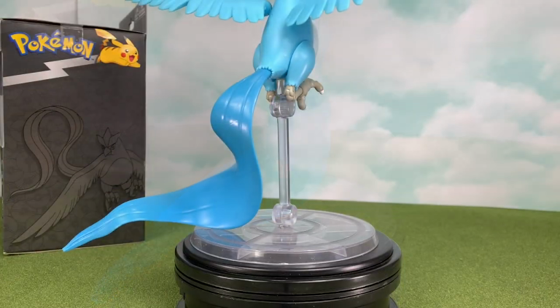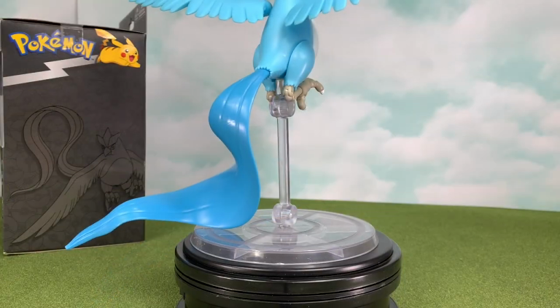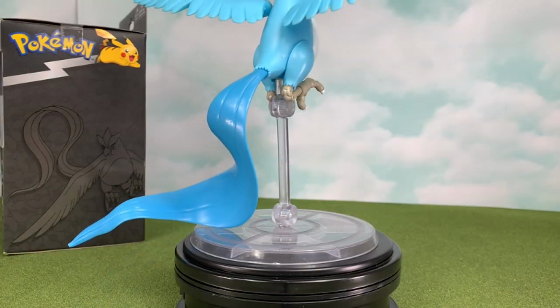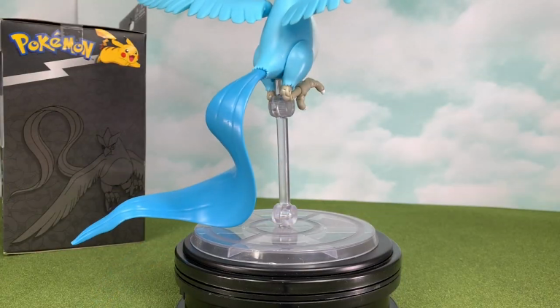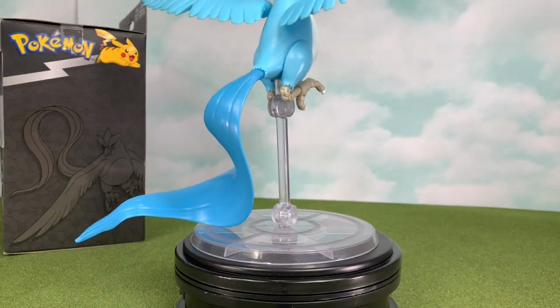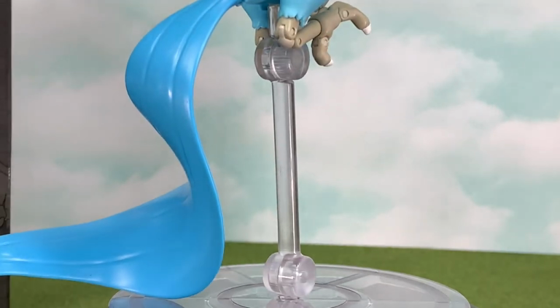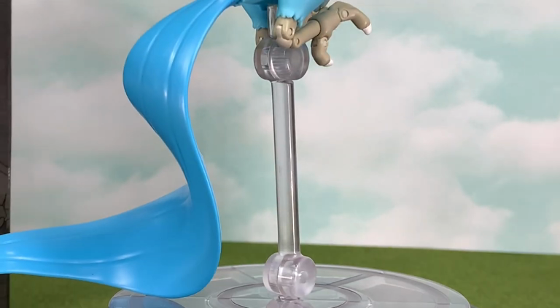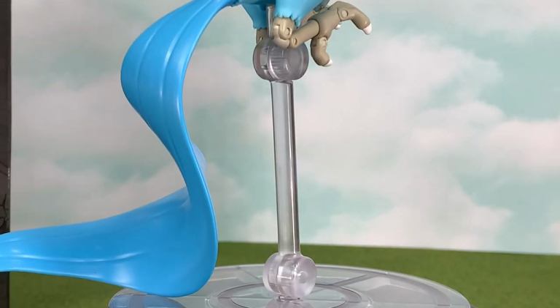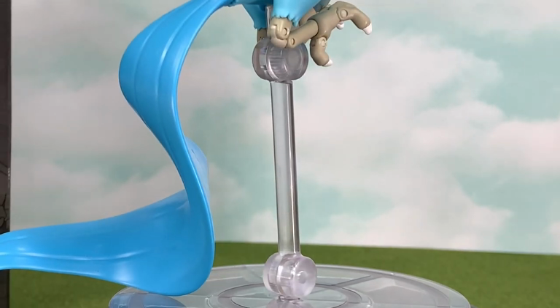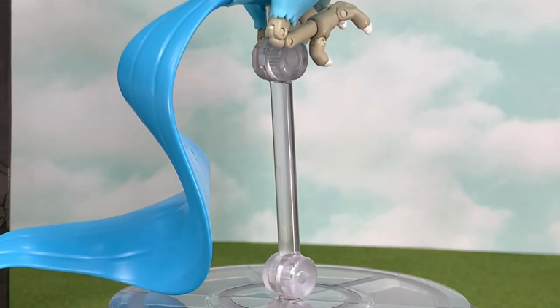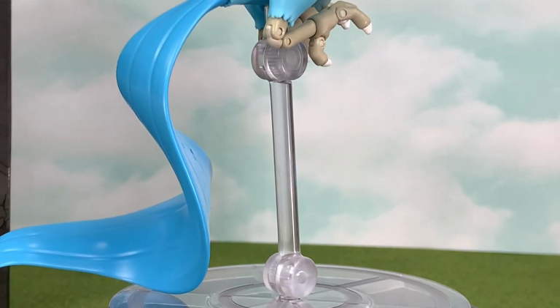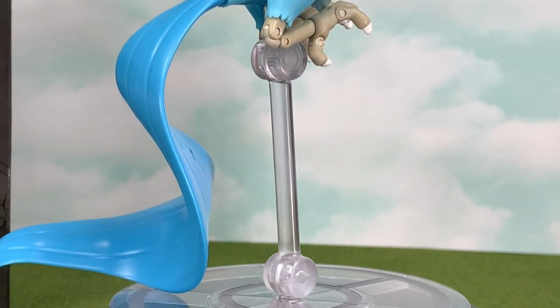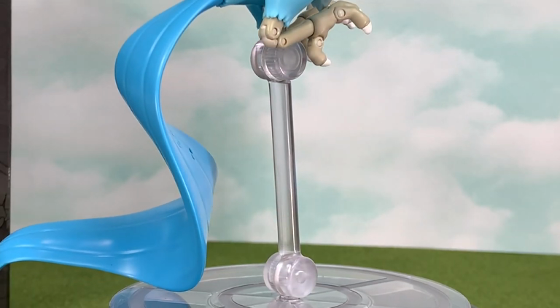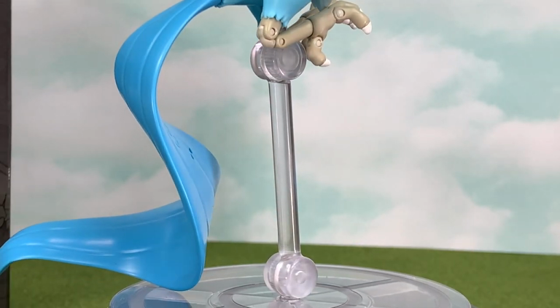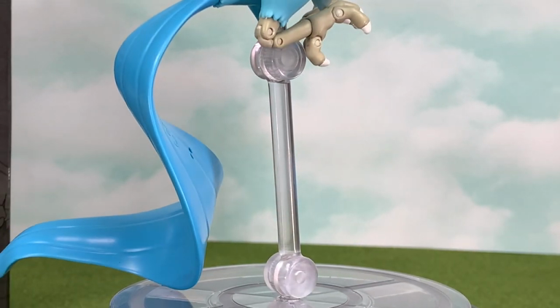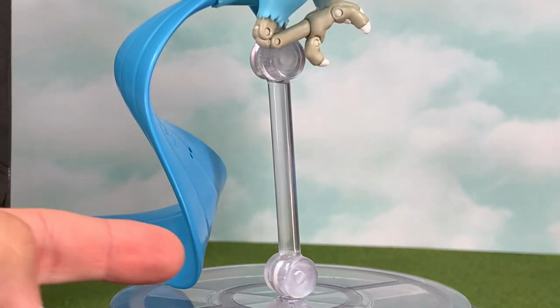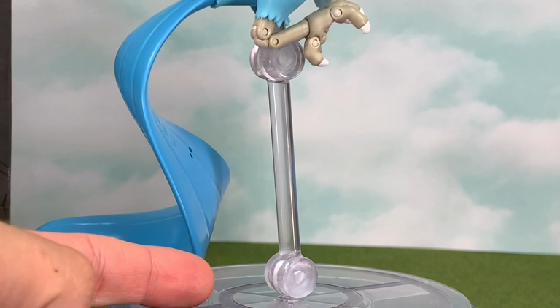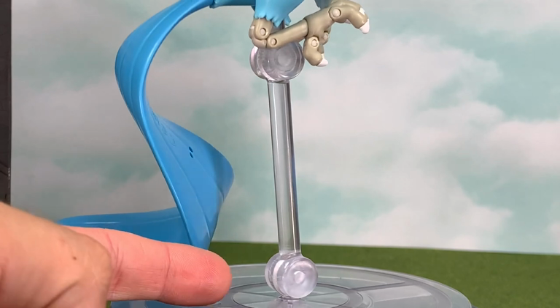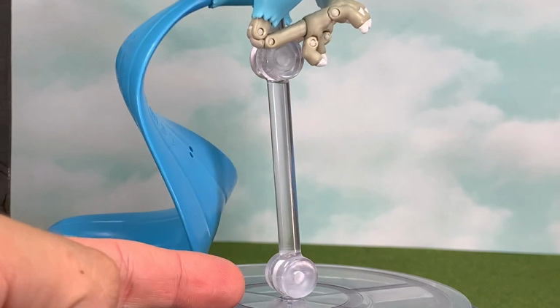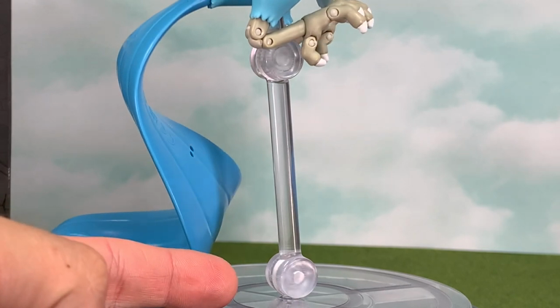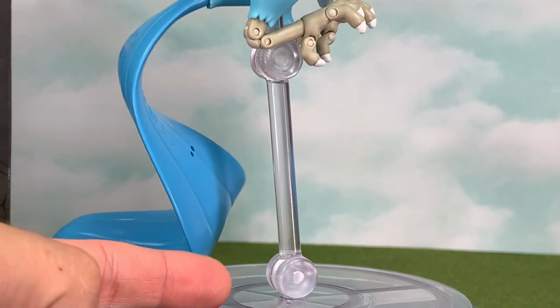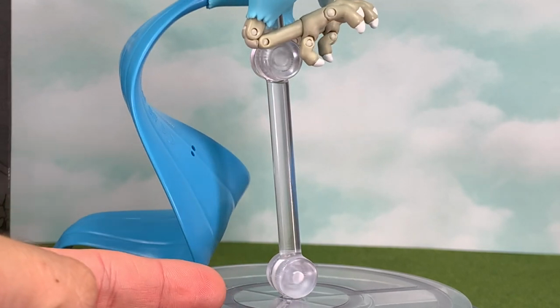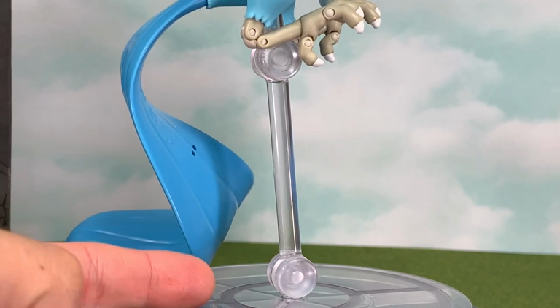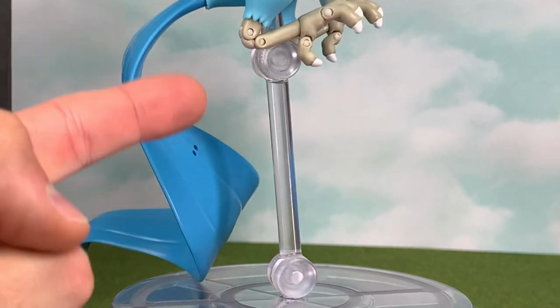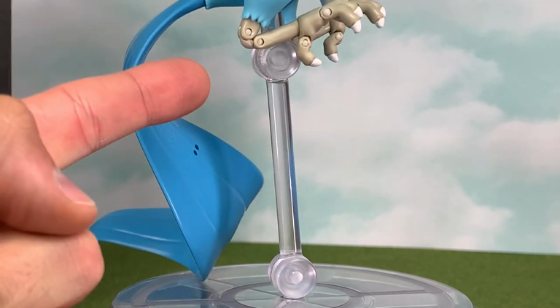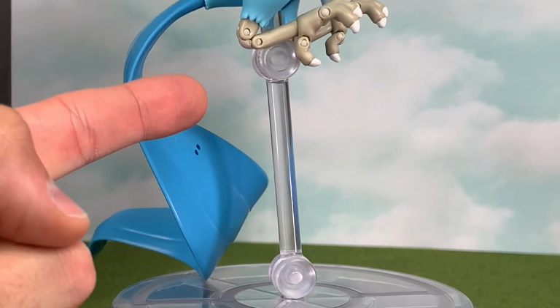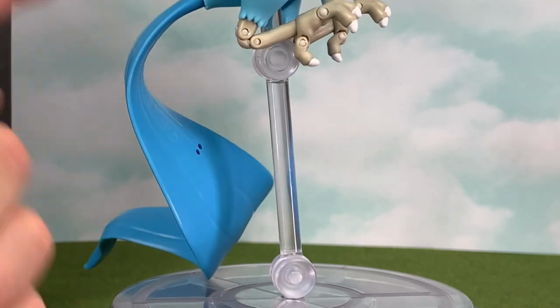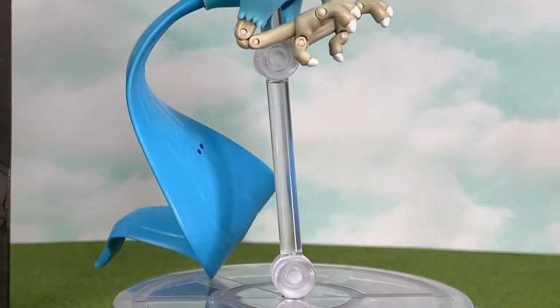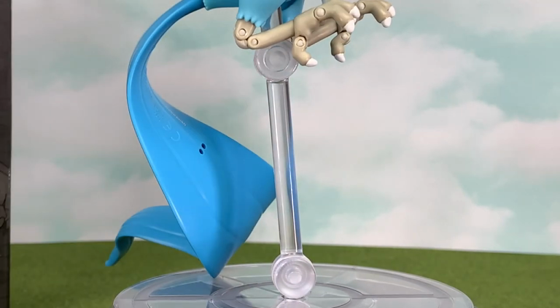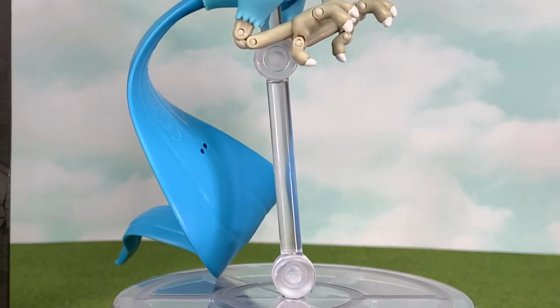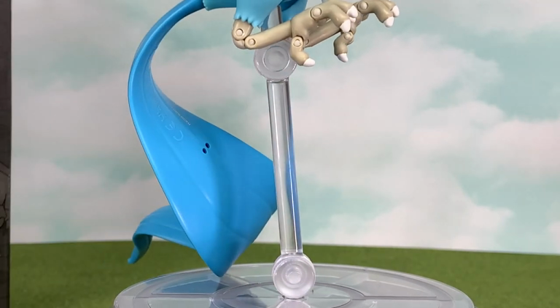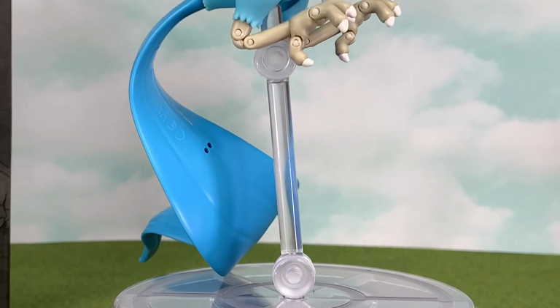Like Charizard, Articuno also comes with a multi-articulated stand. We have points of articulation here at the base plate and then higher up where the figure actually sits.